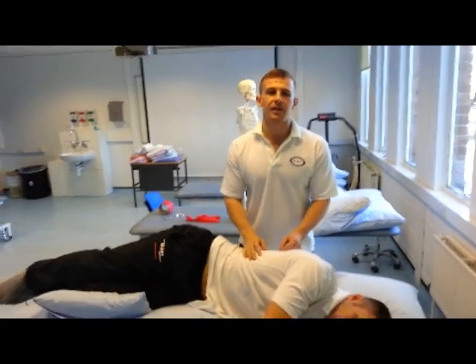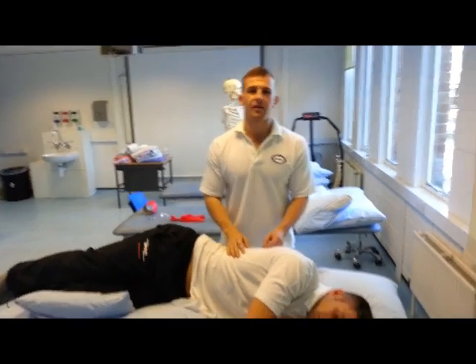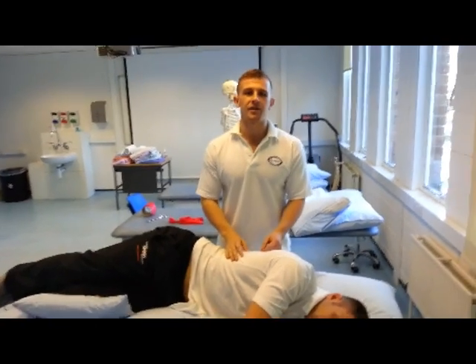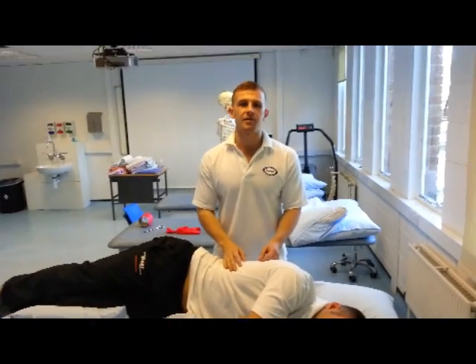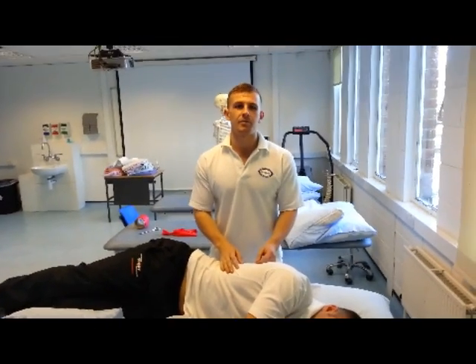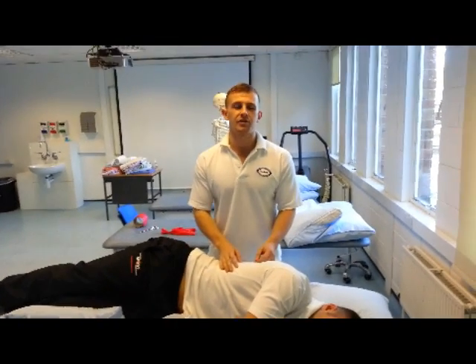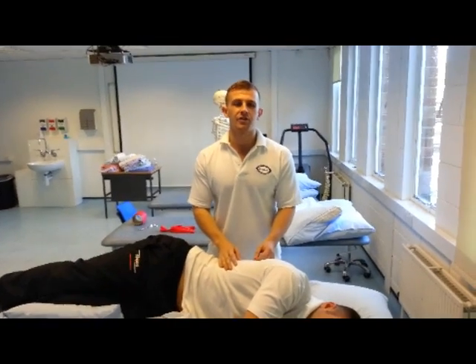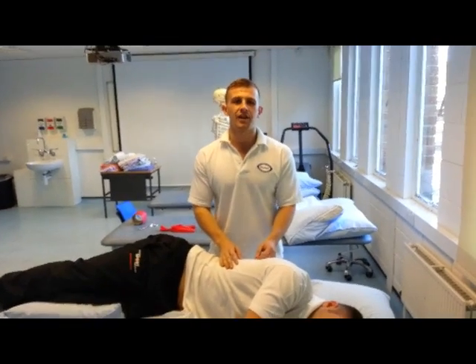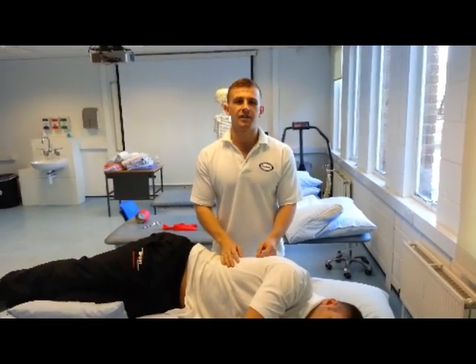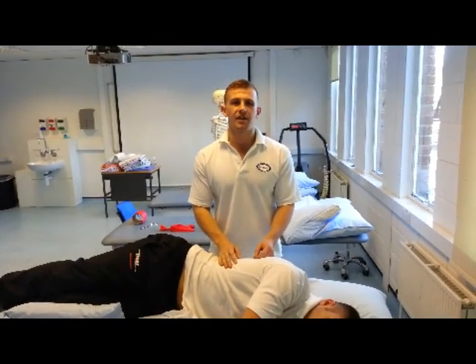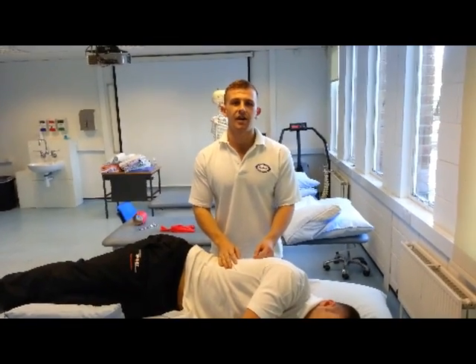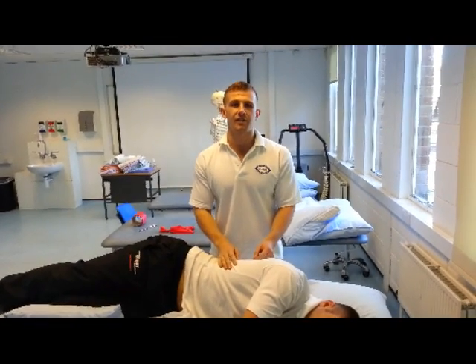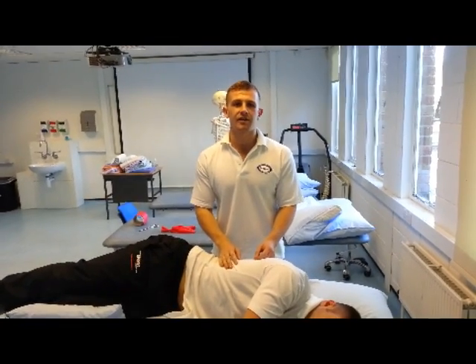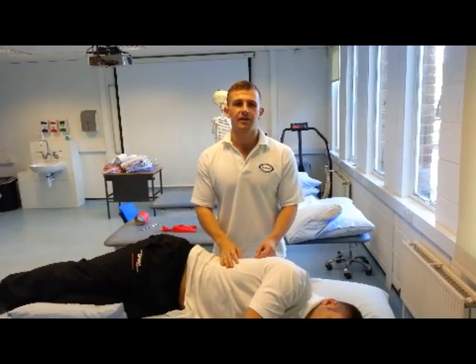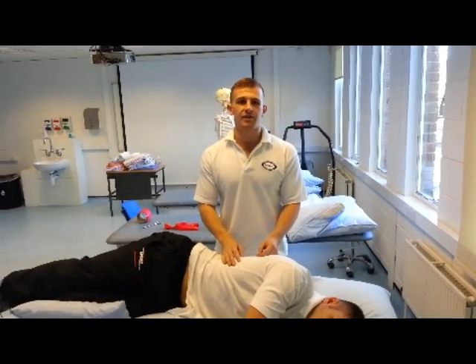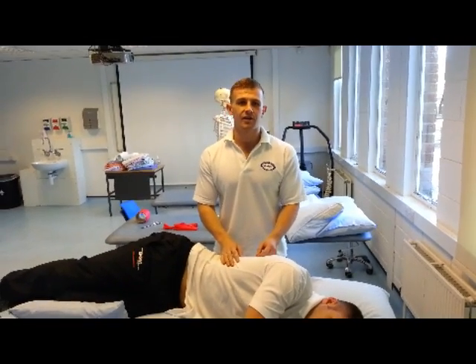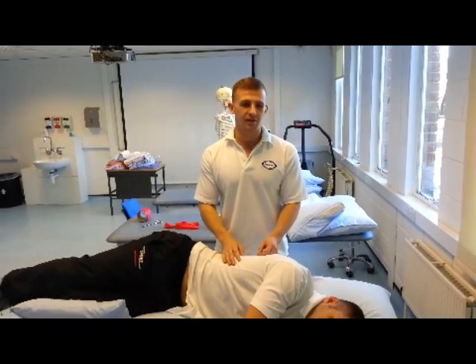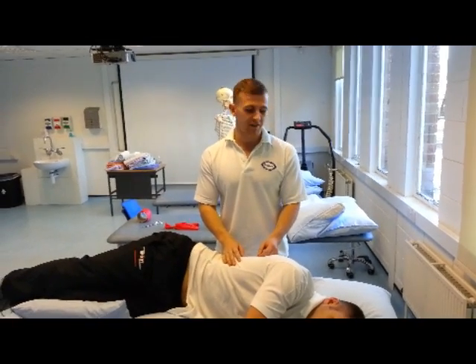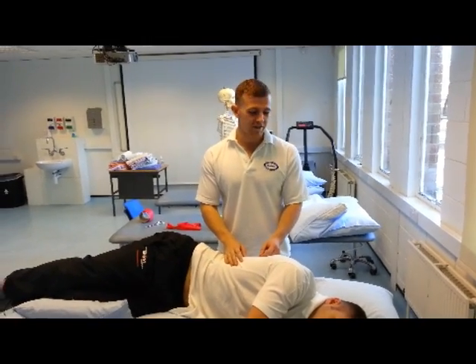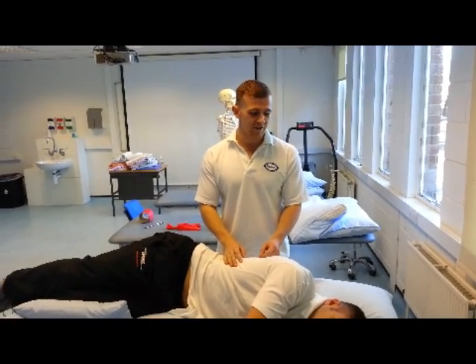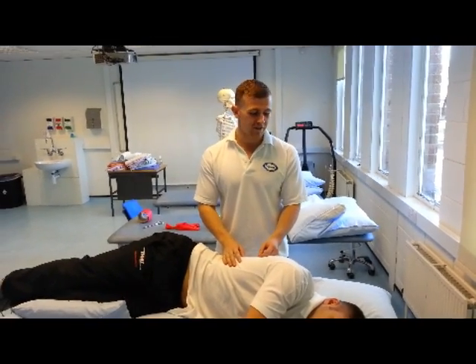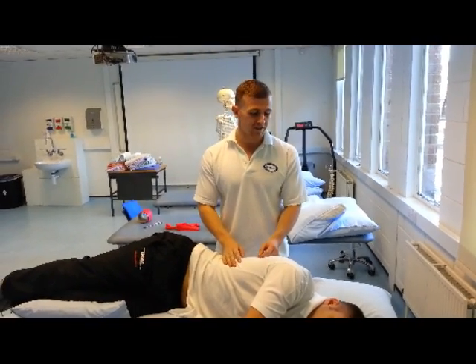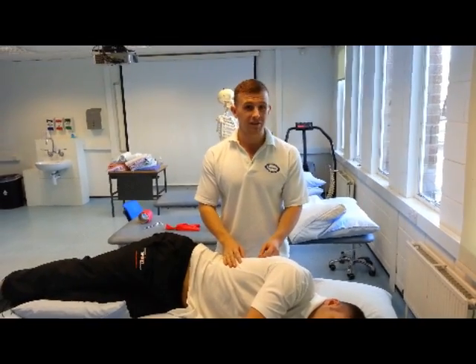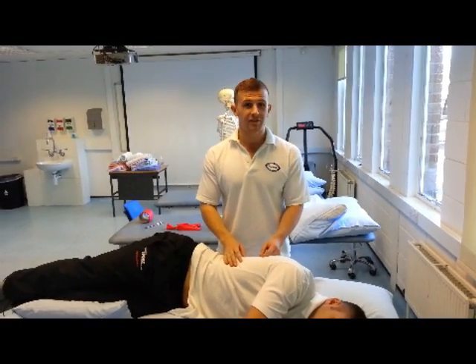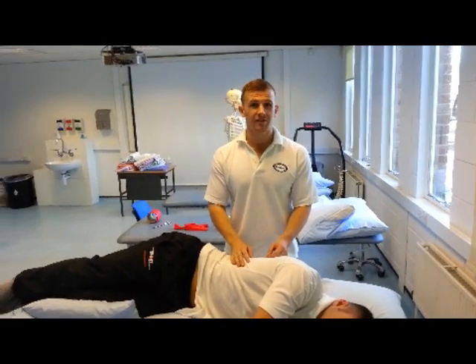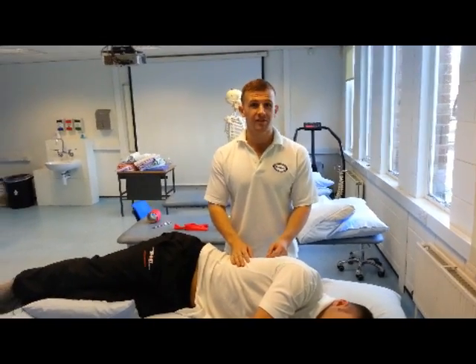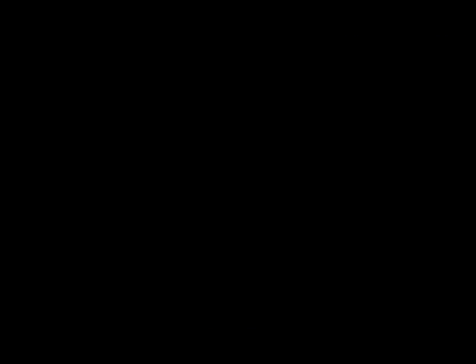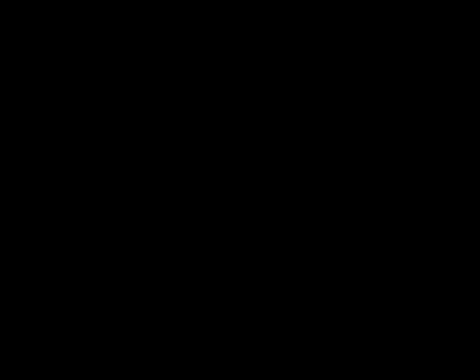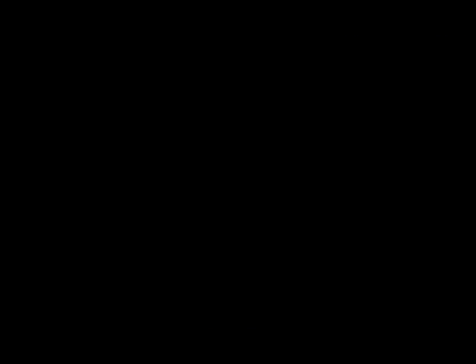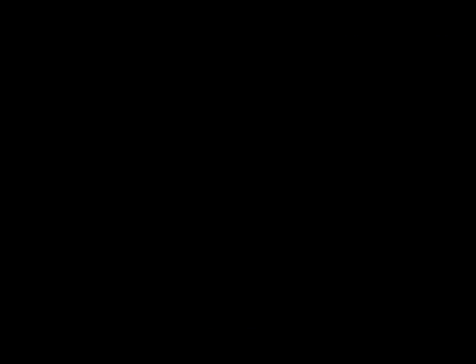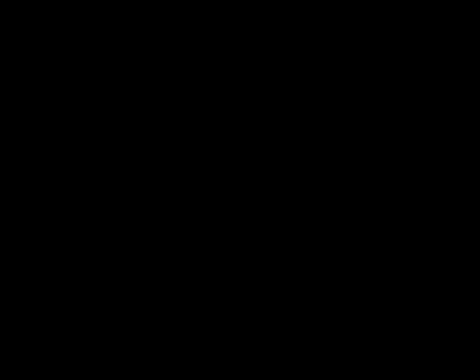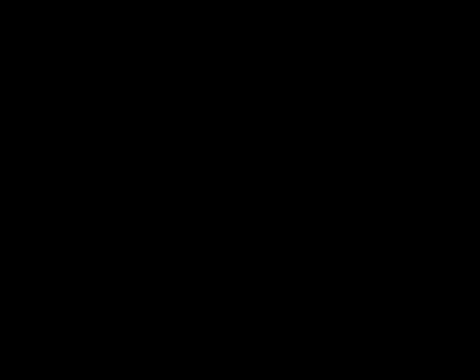Hopefully all these manual techniques will encourage postural drainage, secretion clearance, and chest clearance.